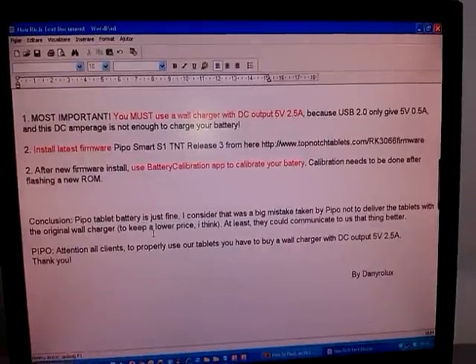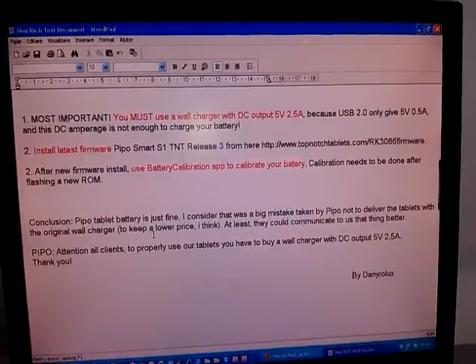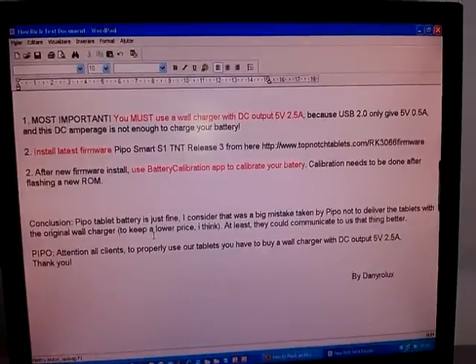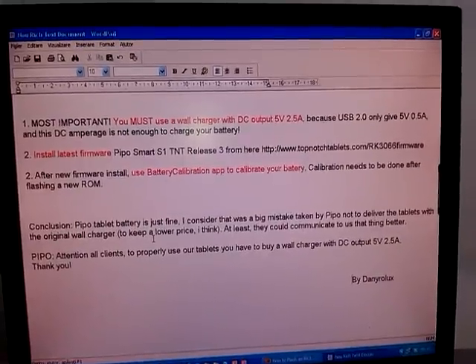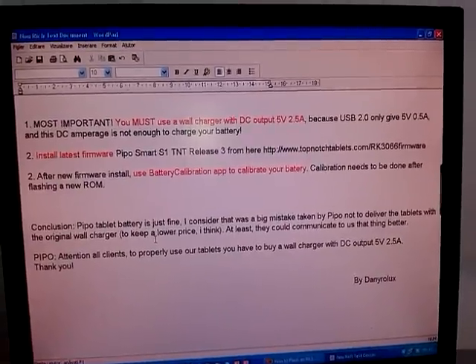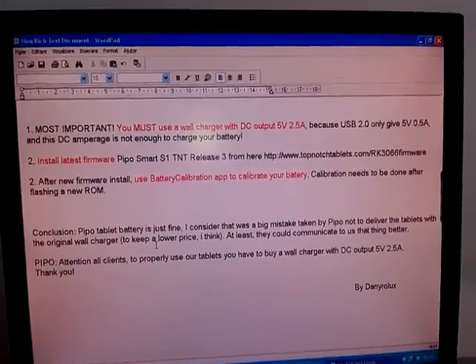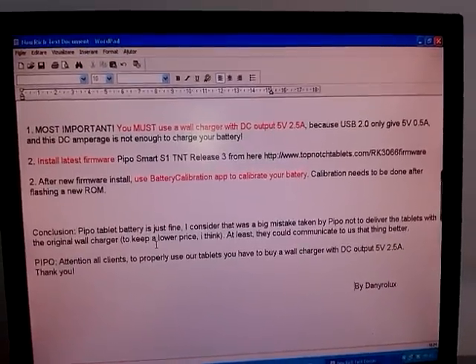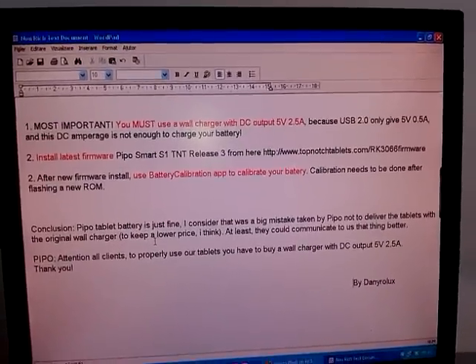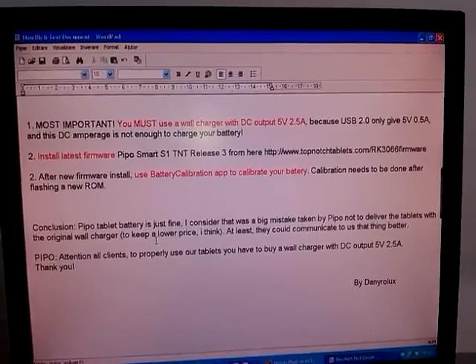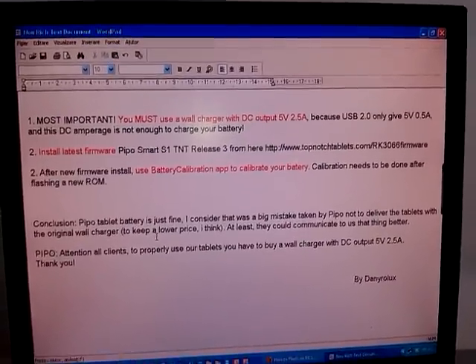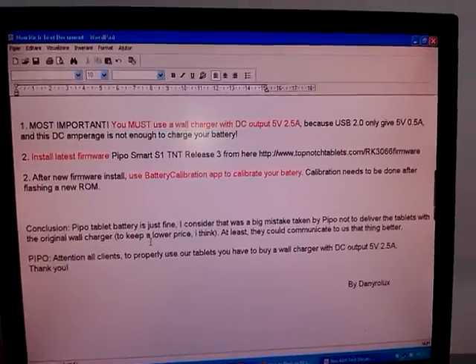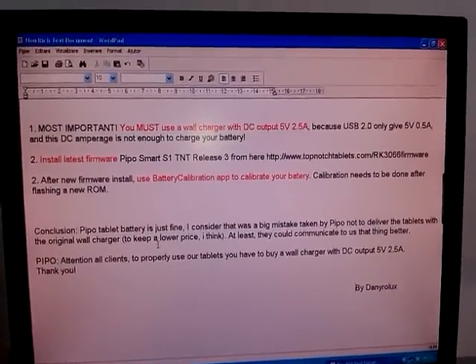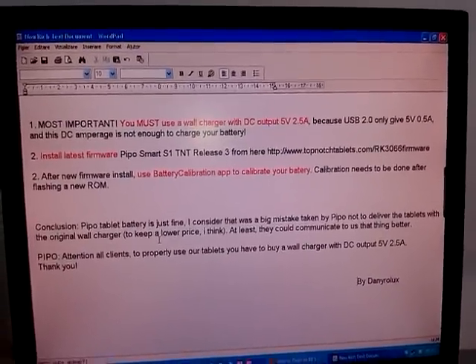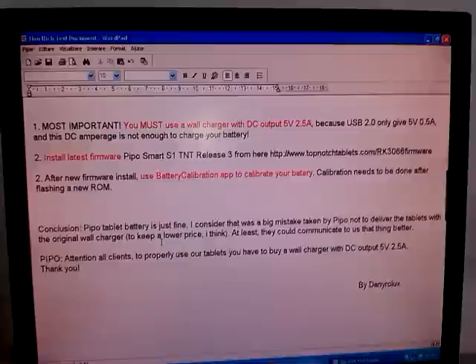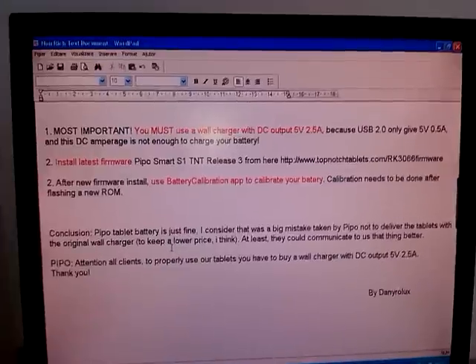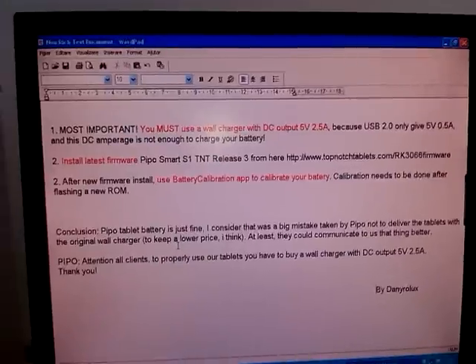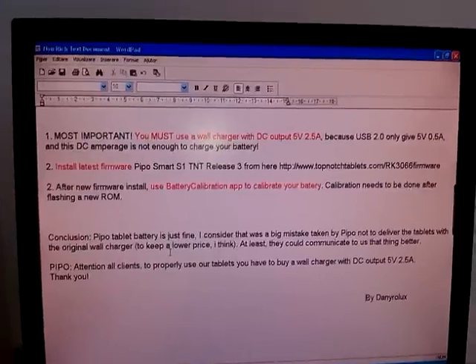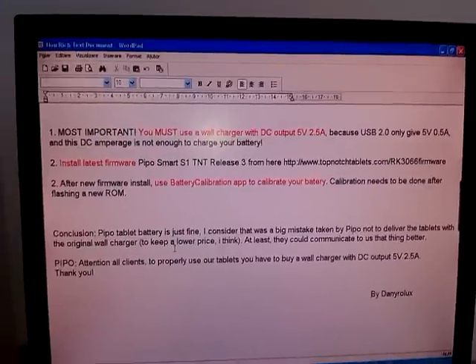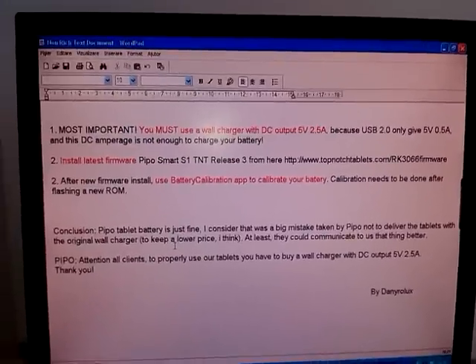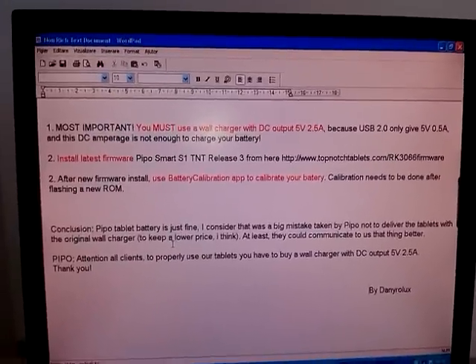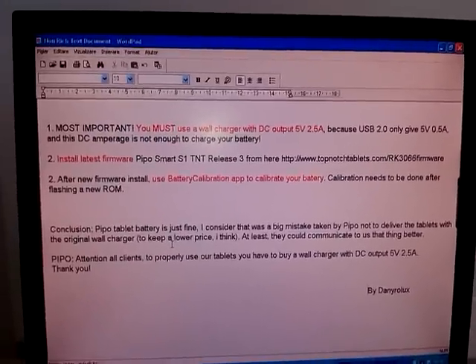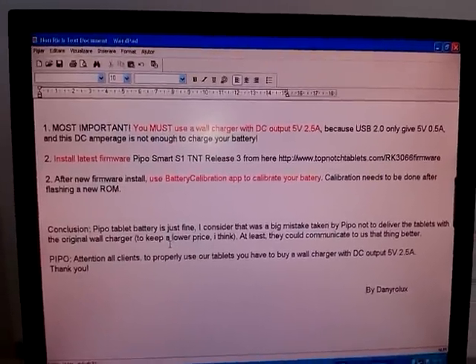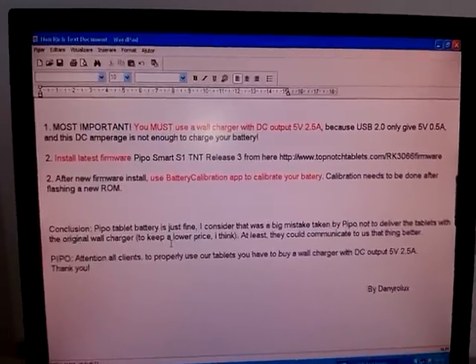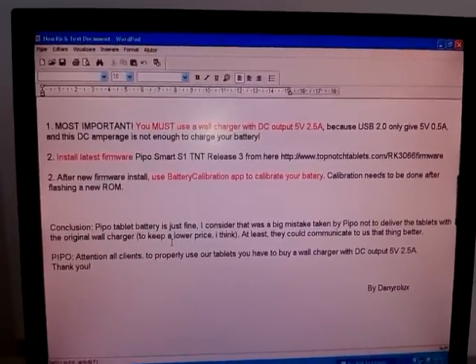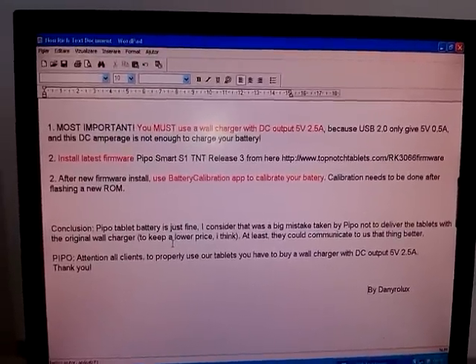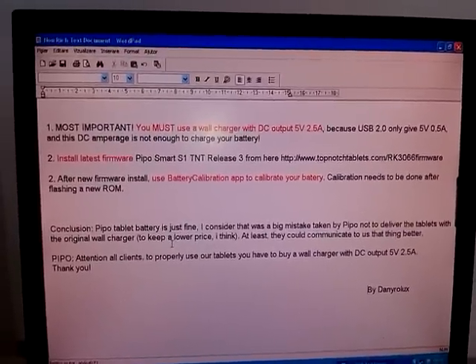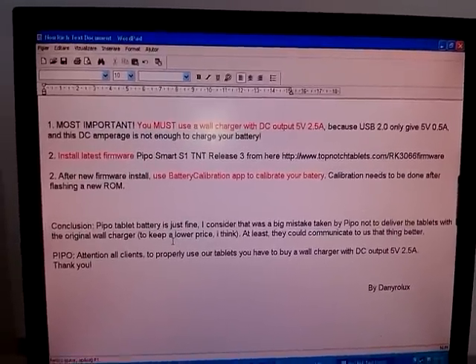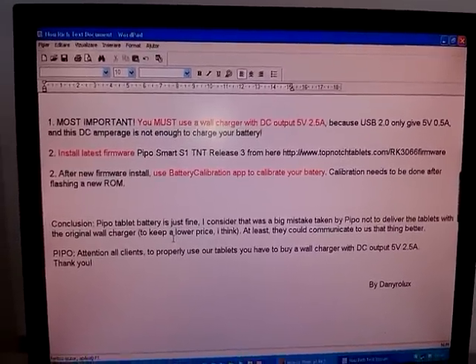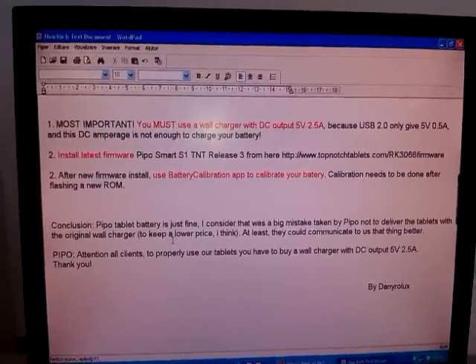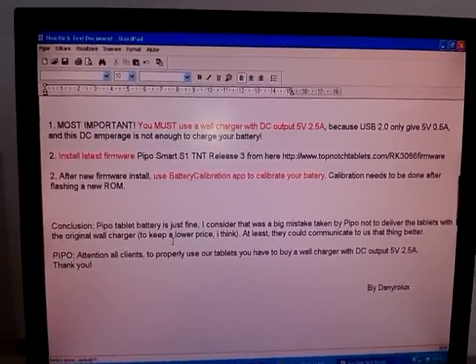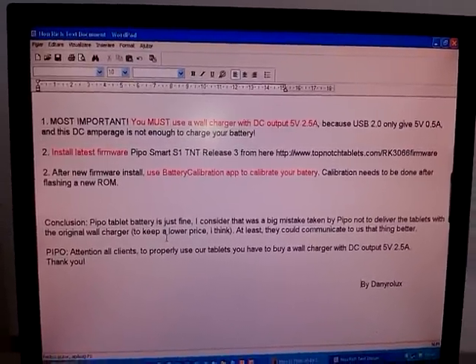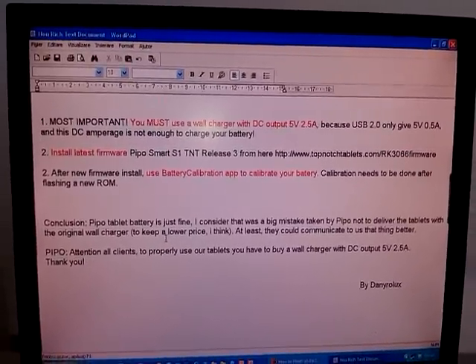Hello everybody, this is Dani Rolus. Today I'll show you how to fix the people's tablet's battery issue.